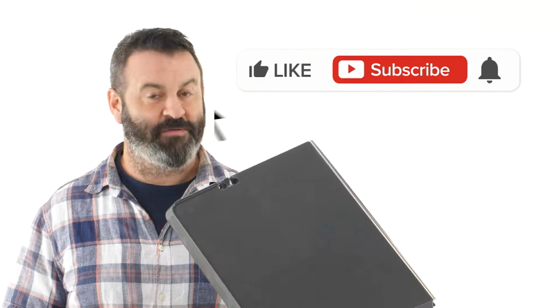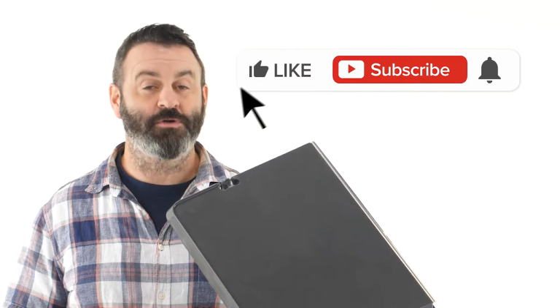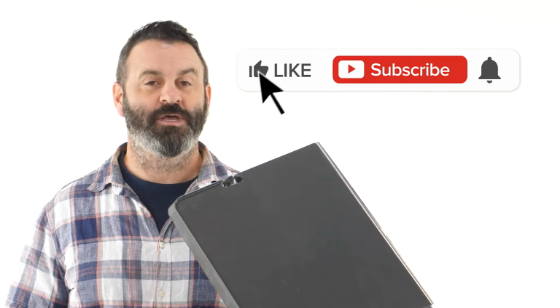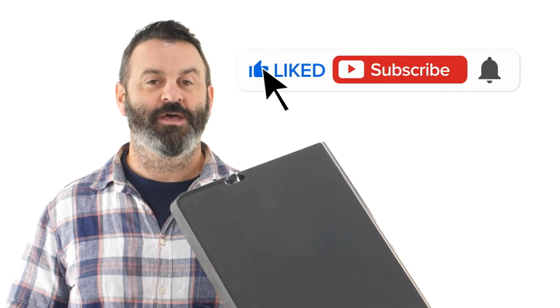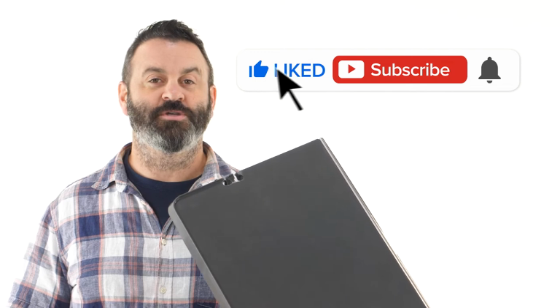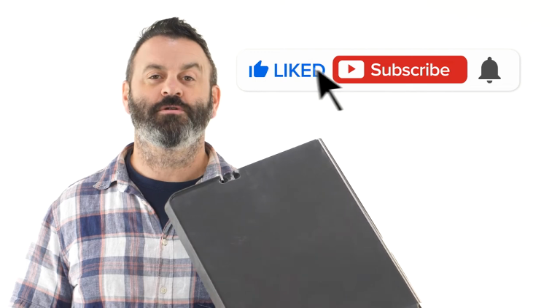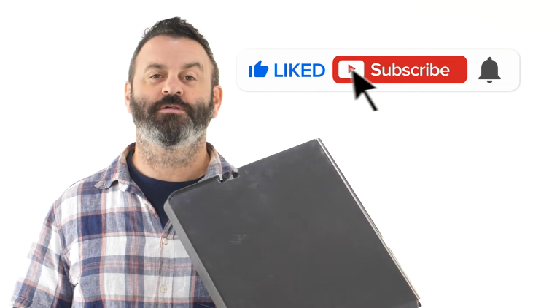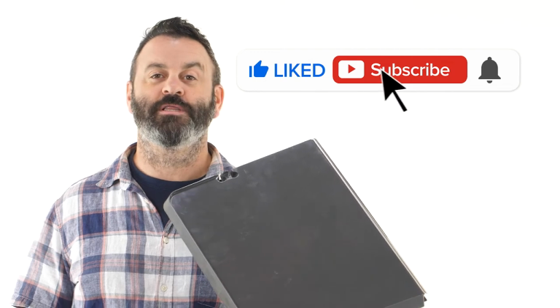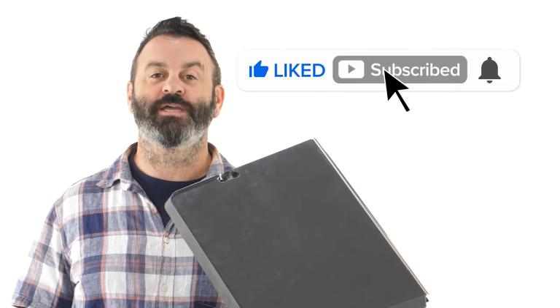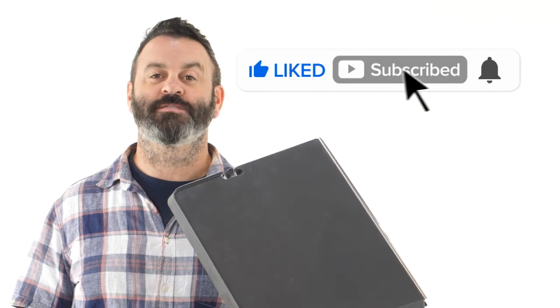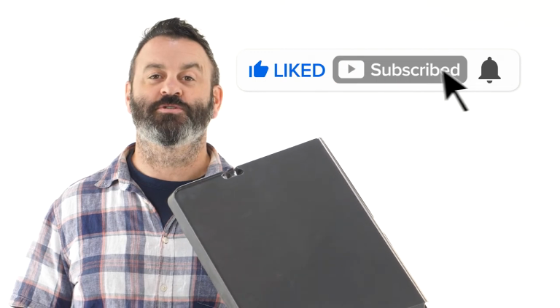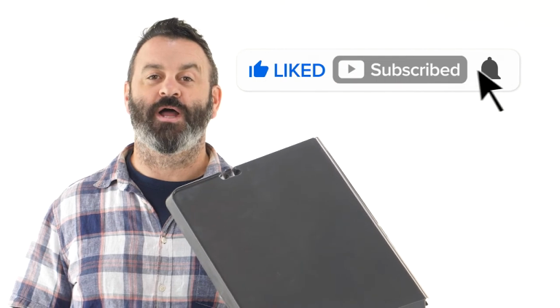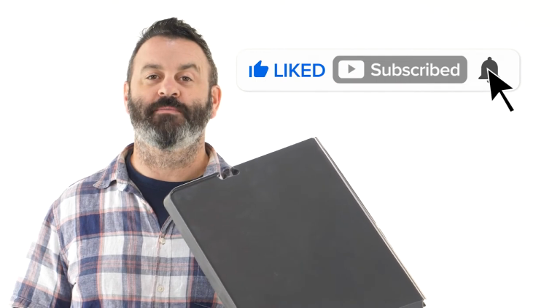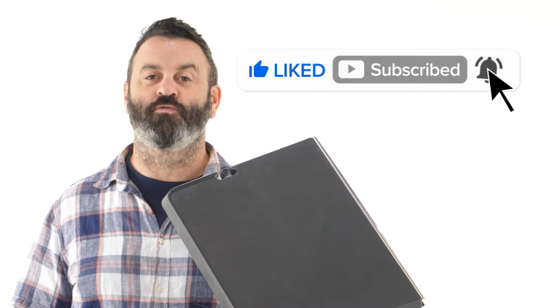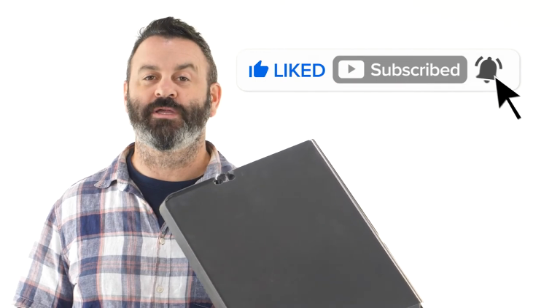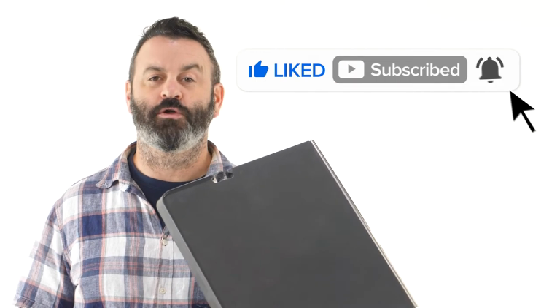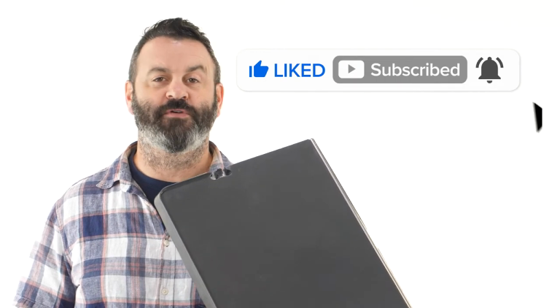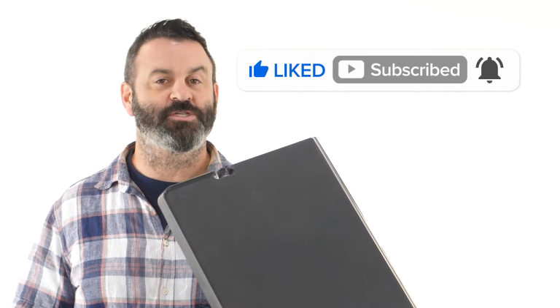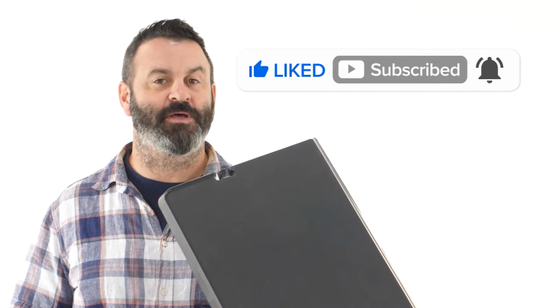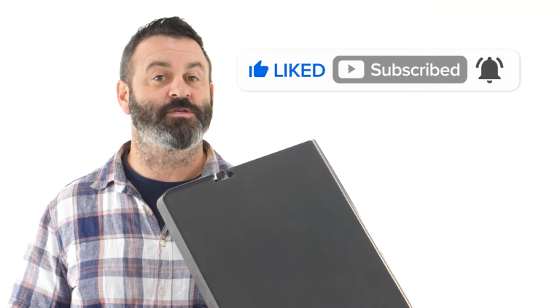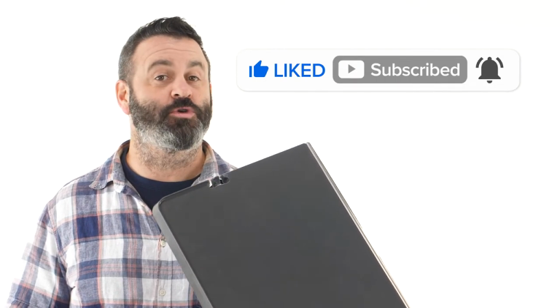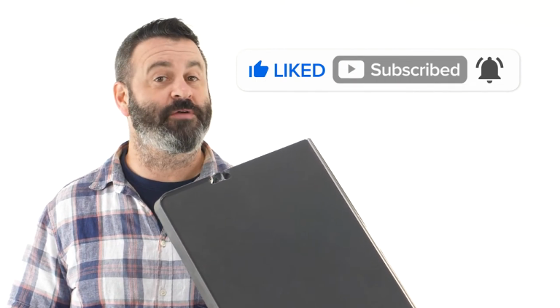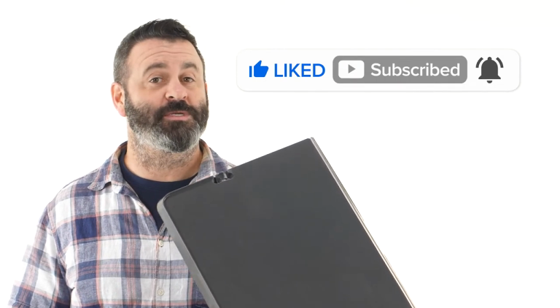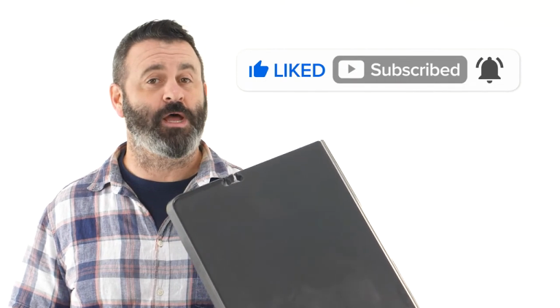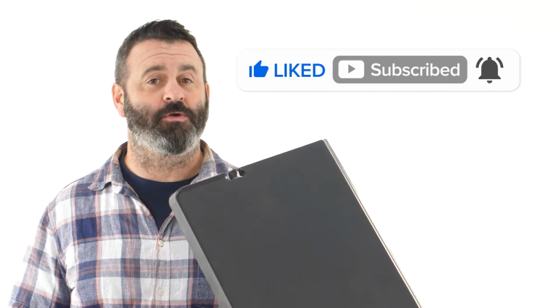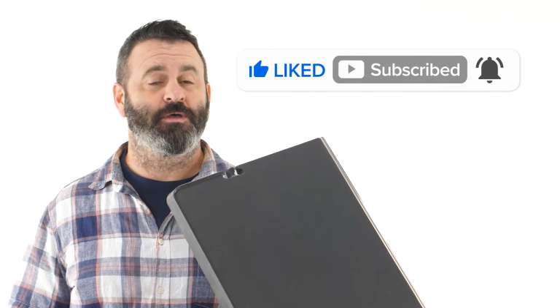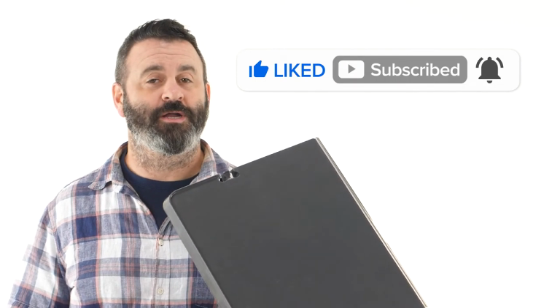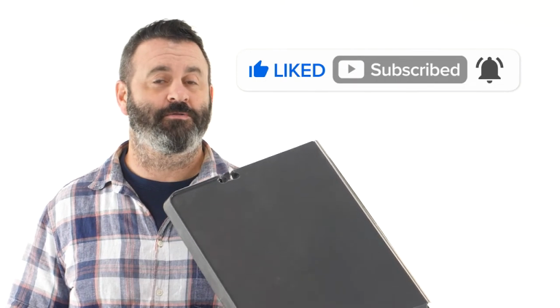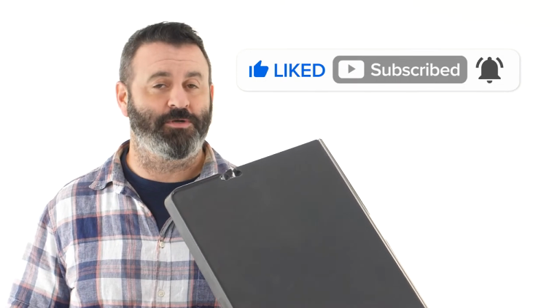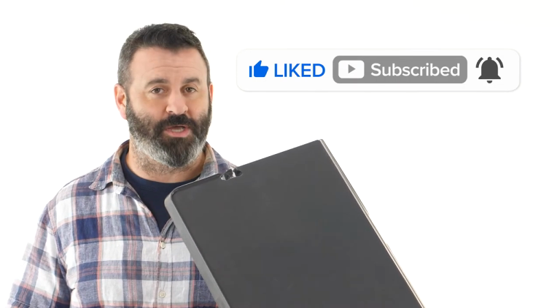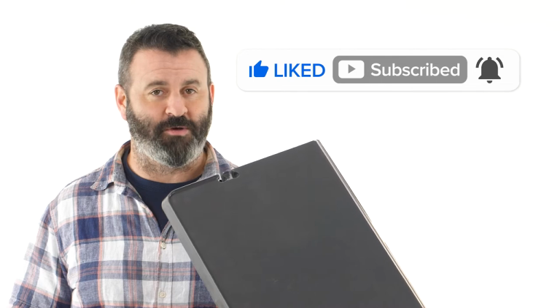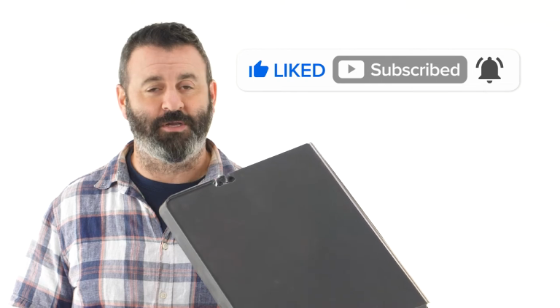First, be sure to click like and subscribe and ring the notification bell so you never miss out on another new Camco video.